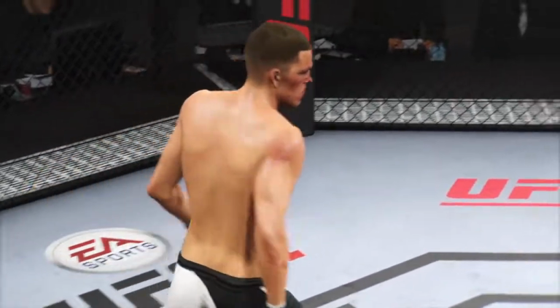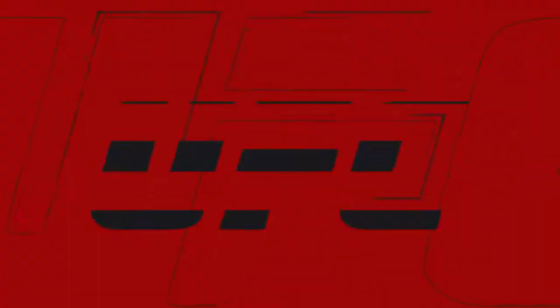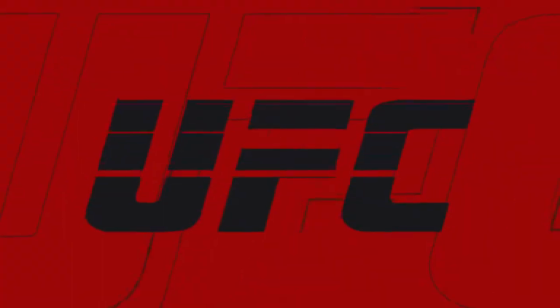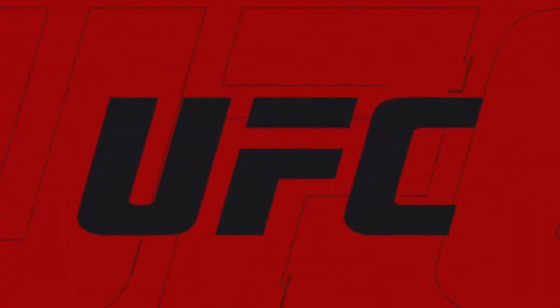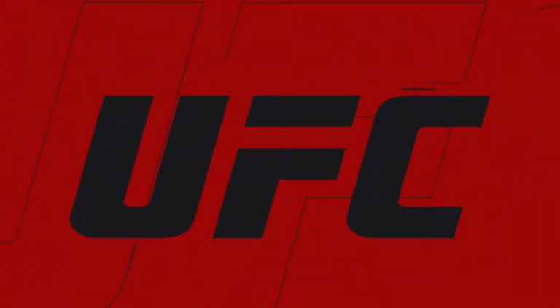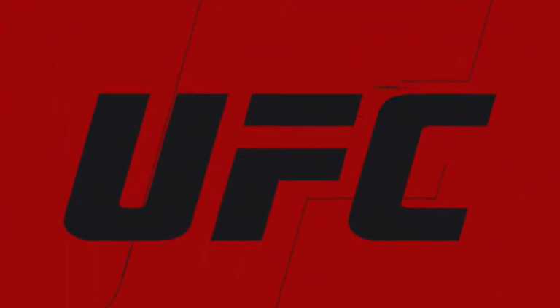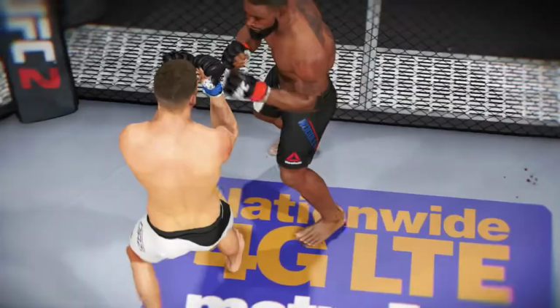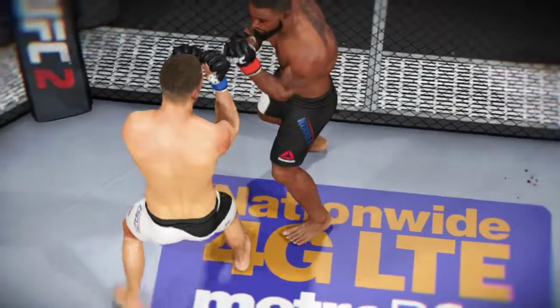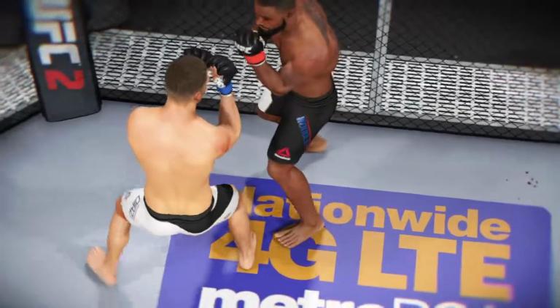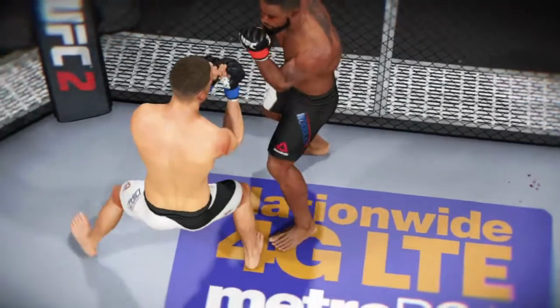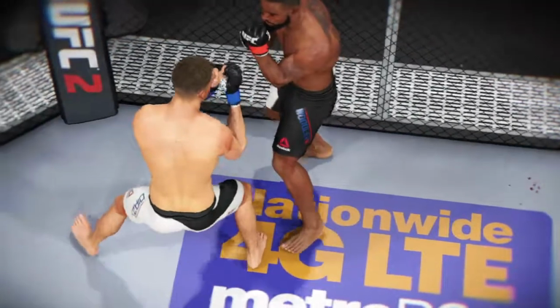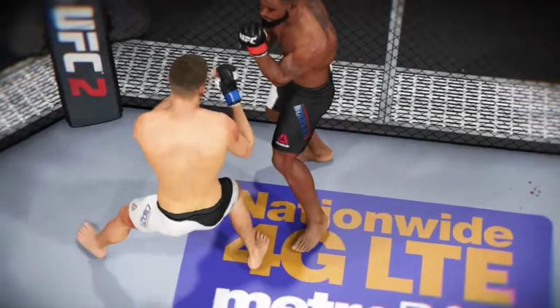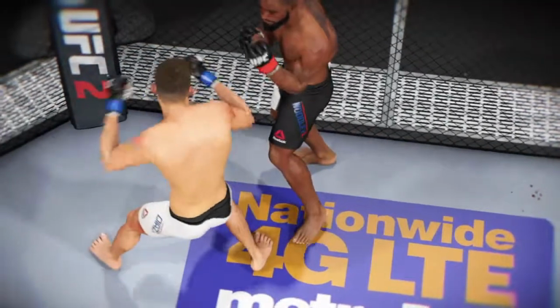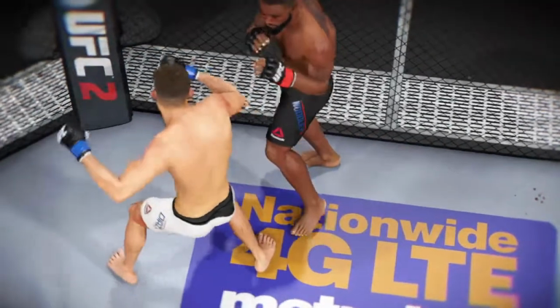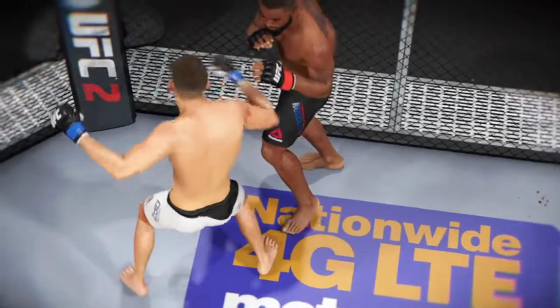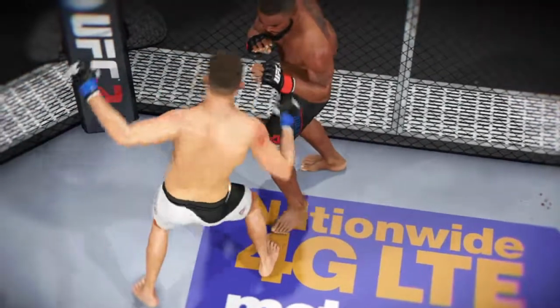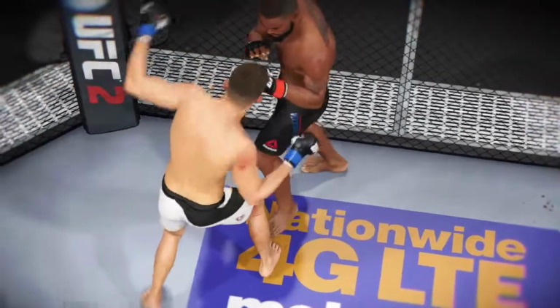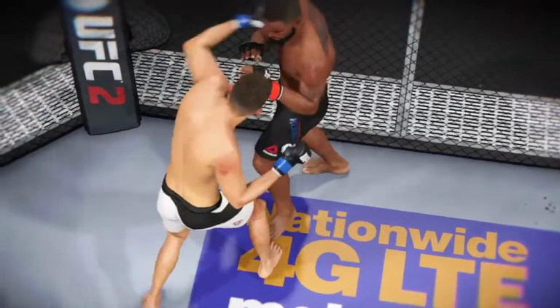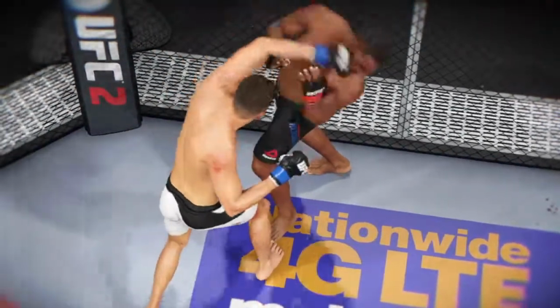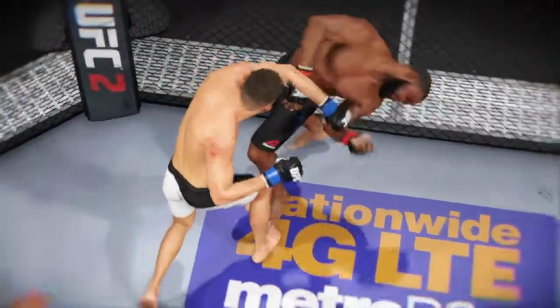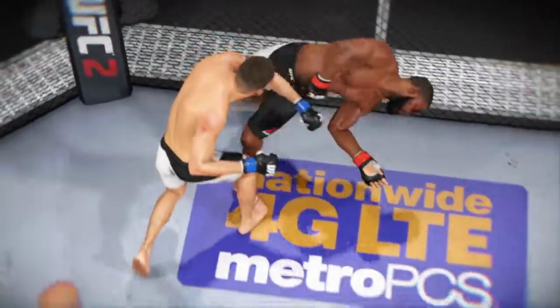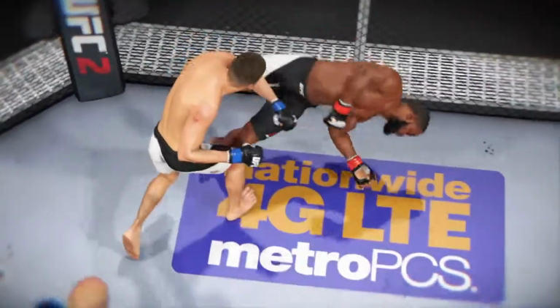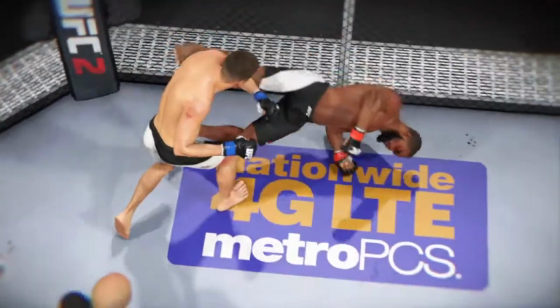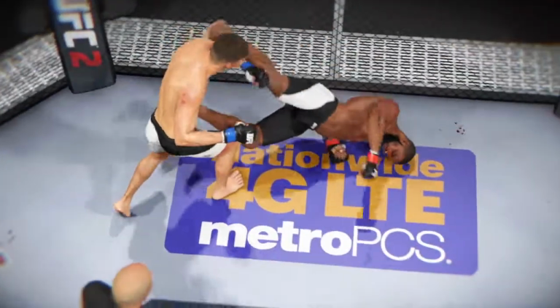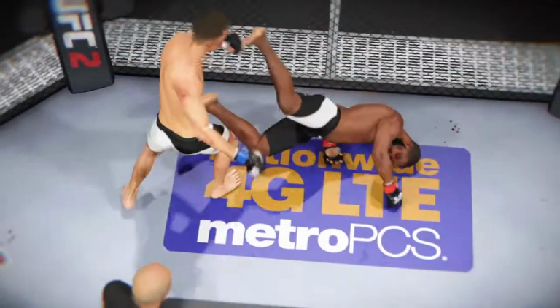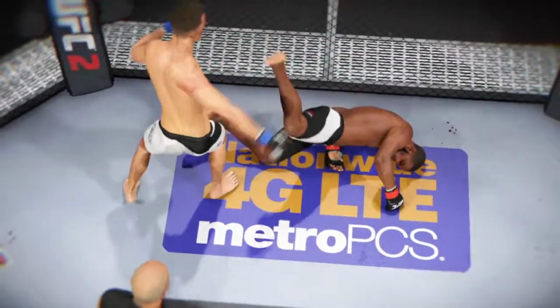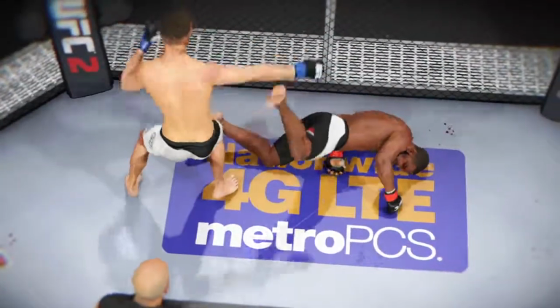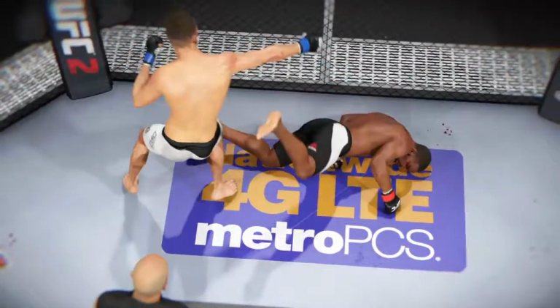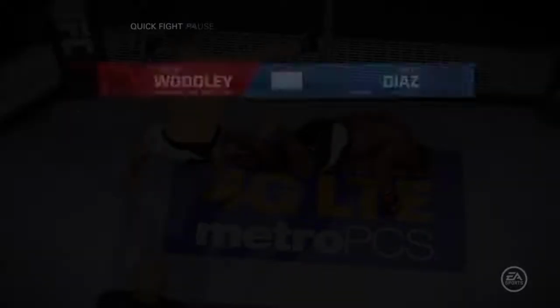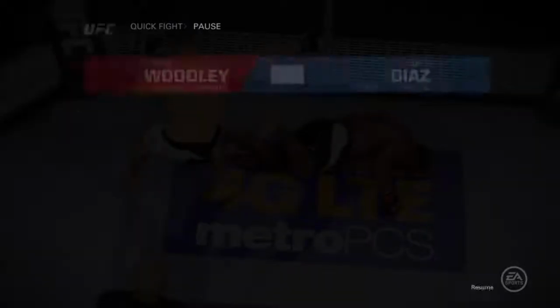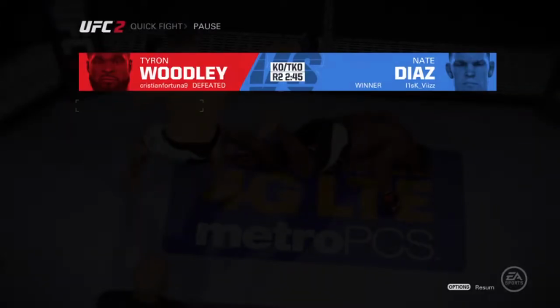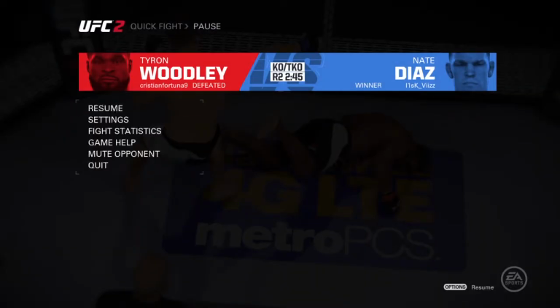Once again, here's our fight replay. As we can see in the replay, this is the huge shot that ended it.